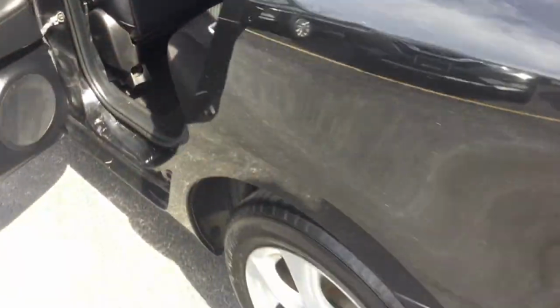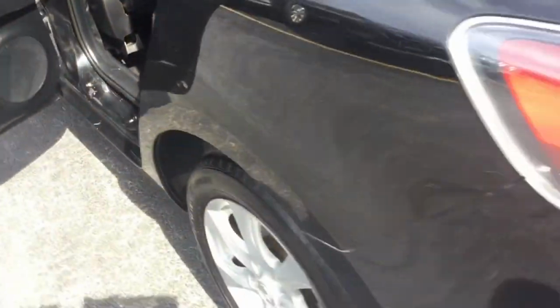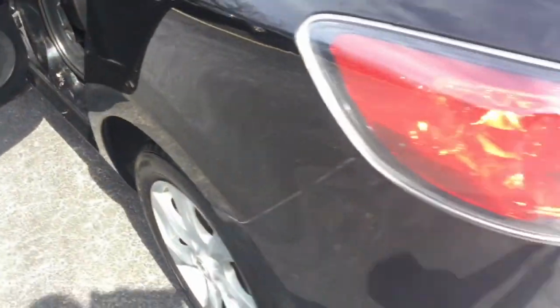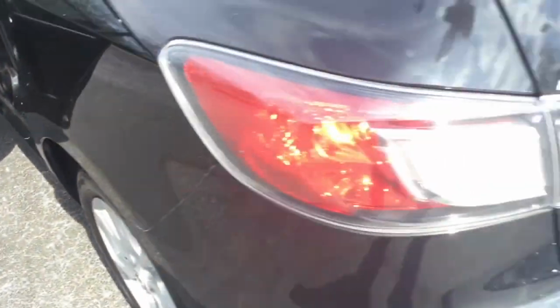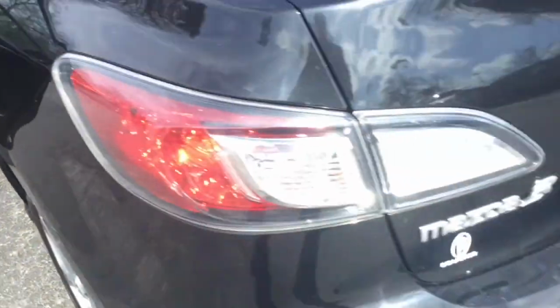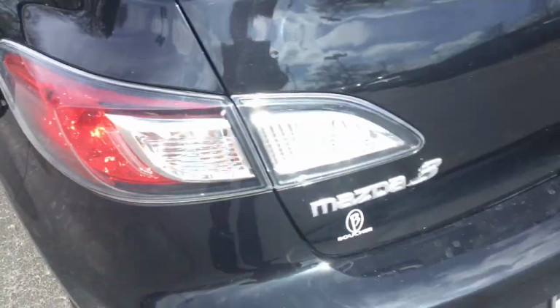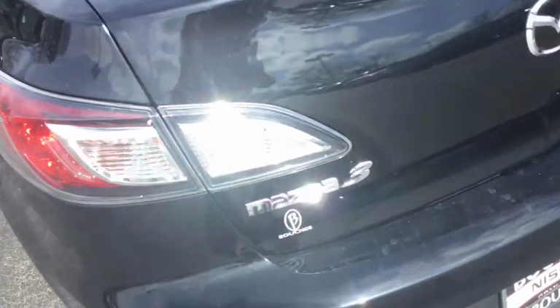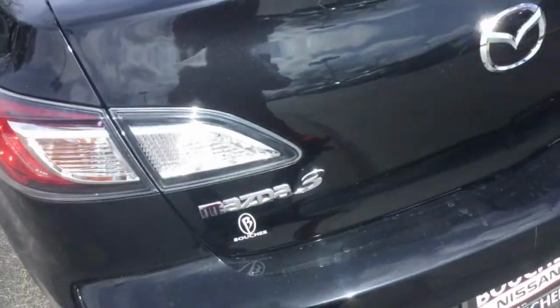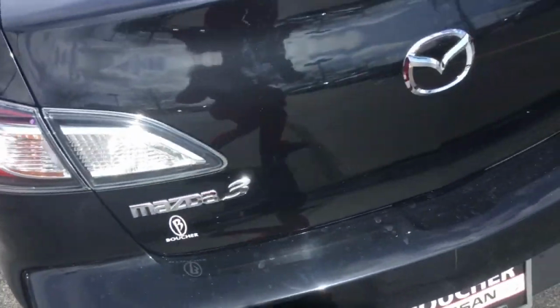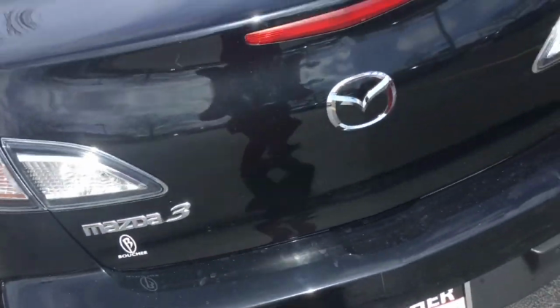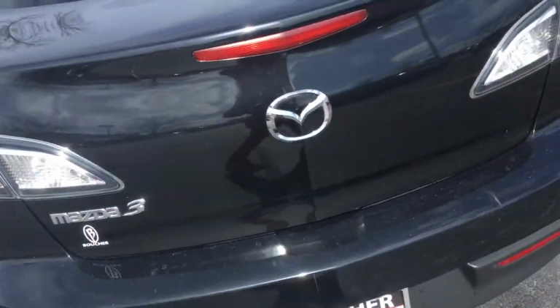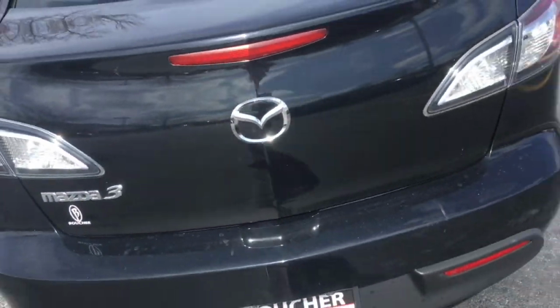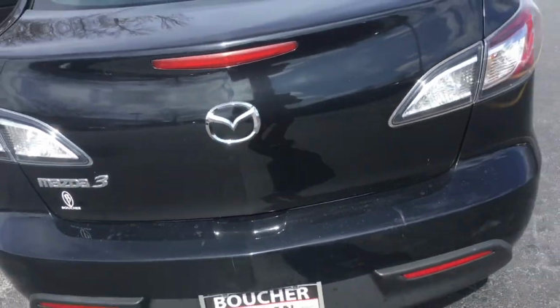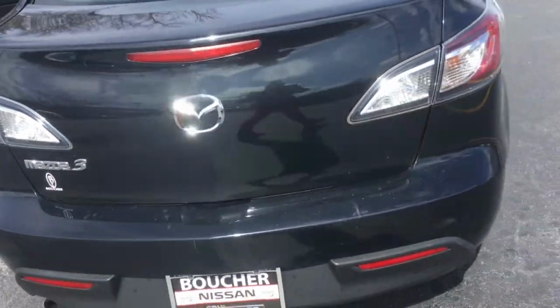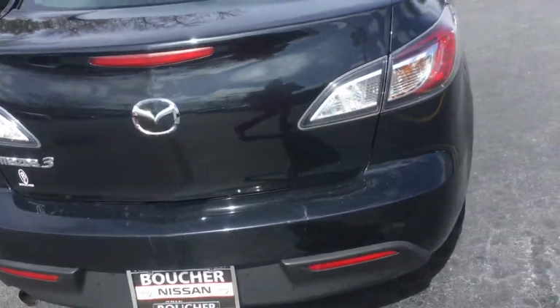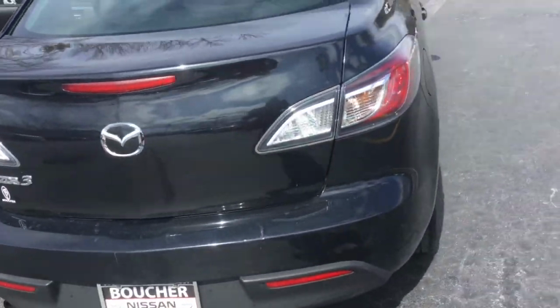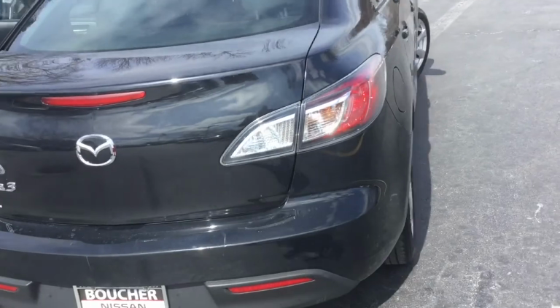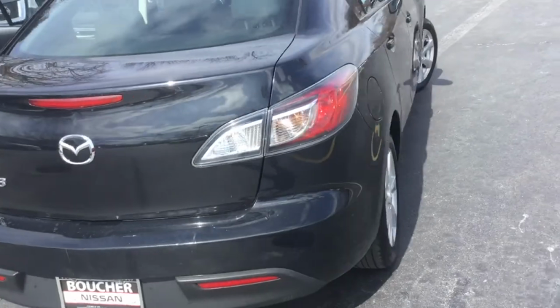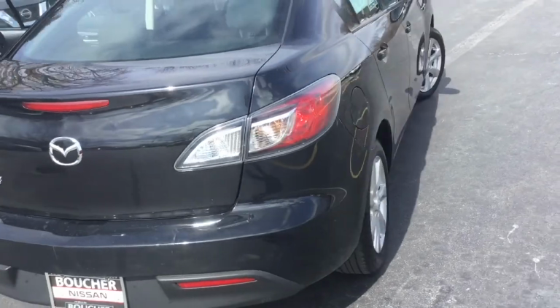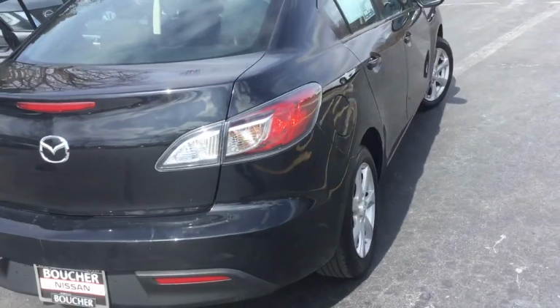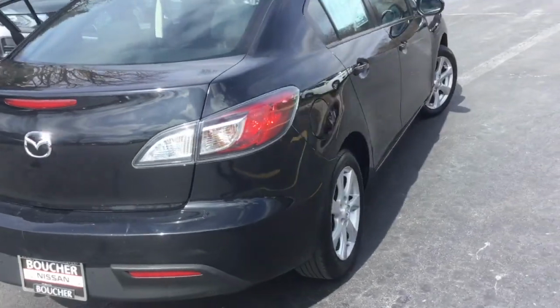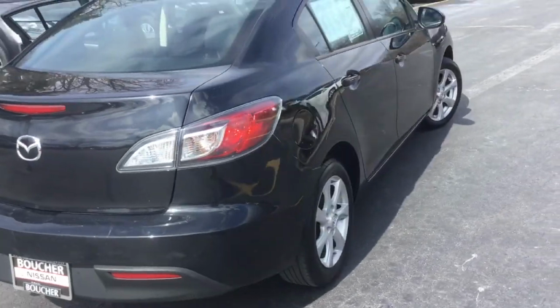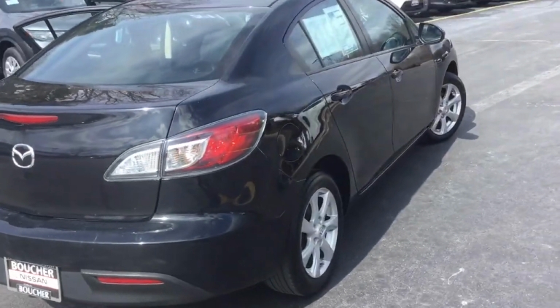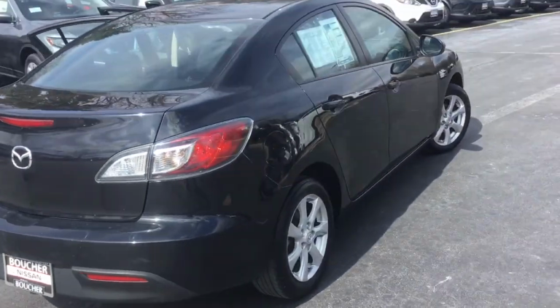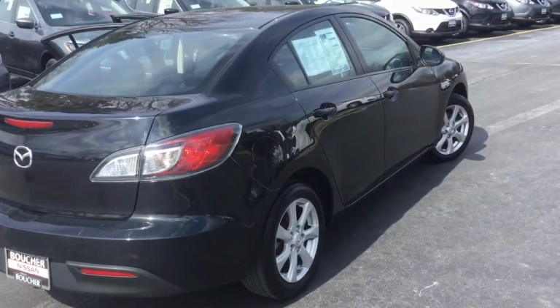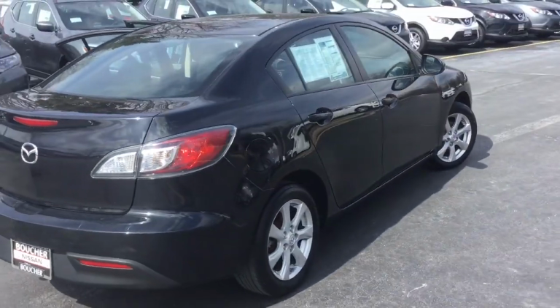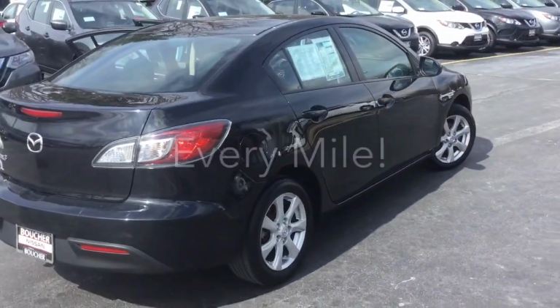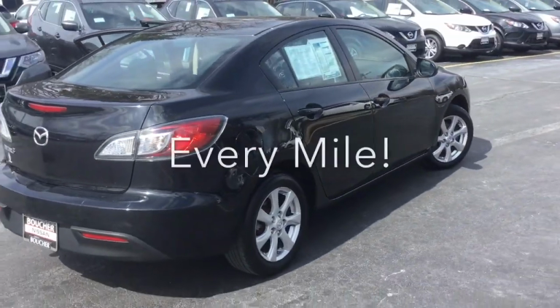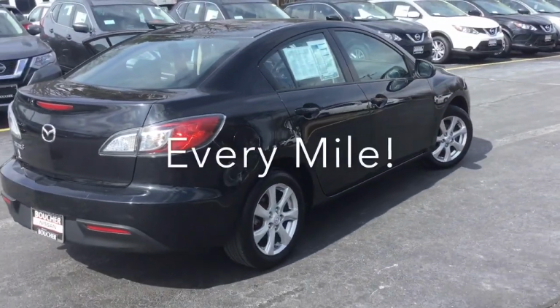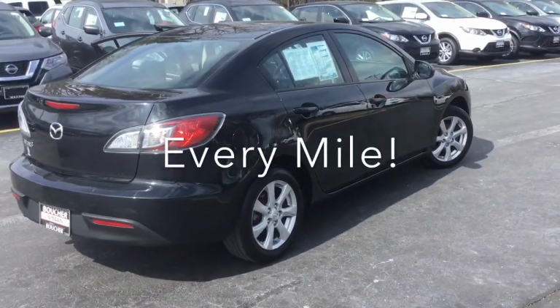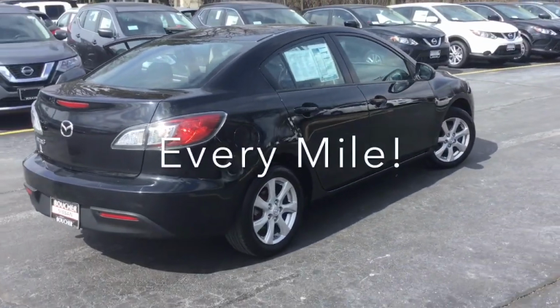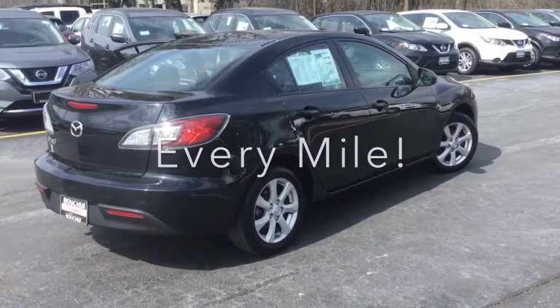We'd love to have you step in to see what this Mazda can do for you in person, and at Gordie Boucher we'll be here to ride with you every mile.